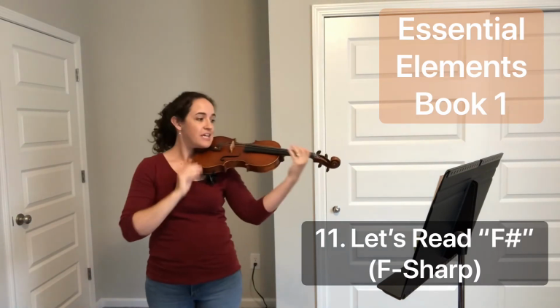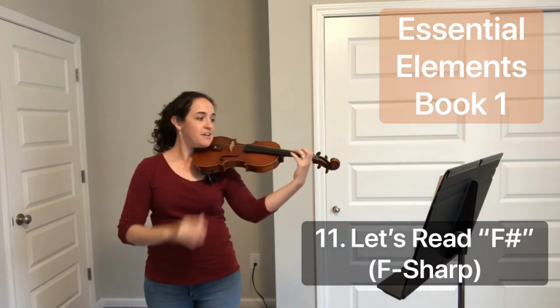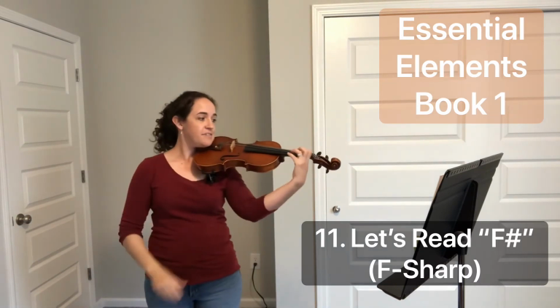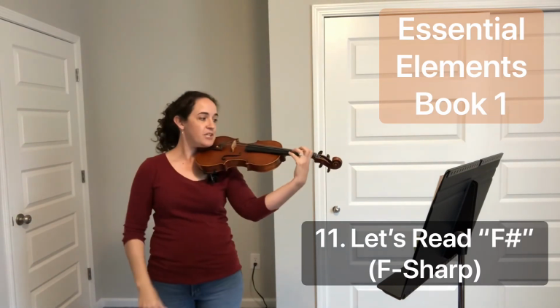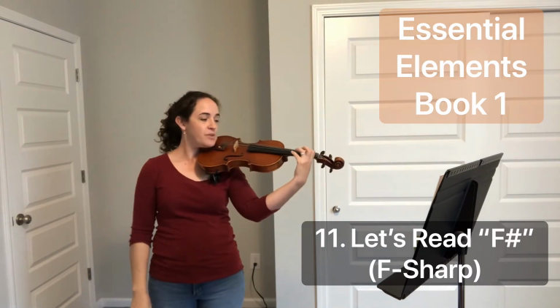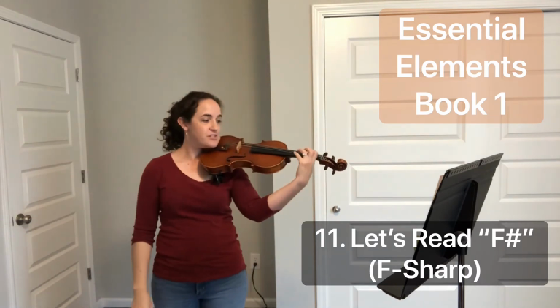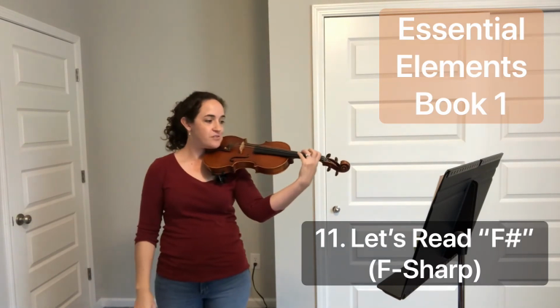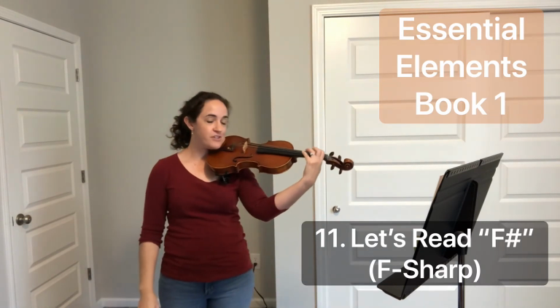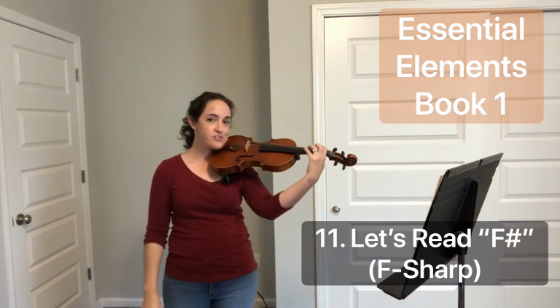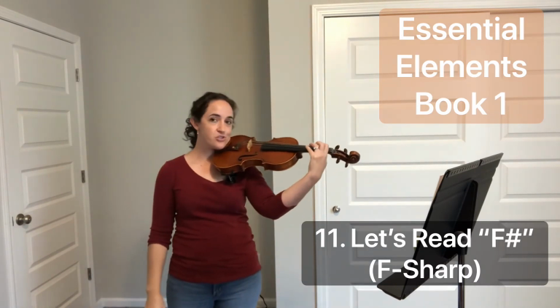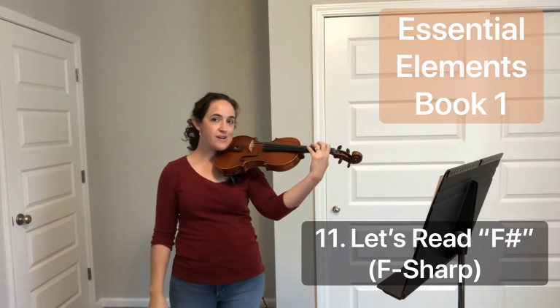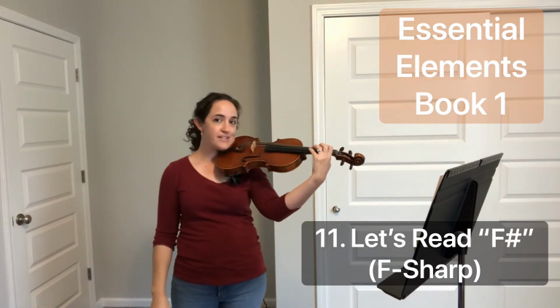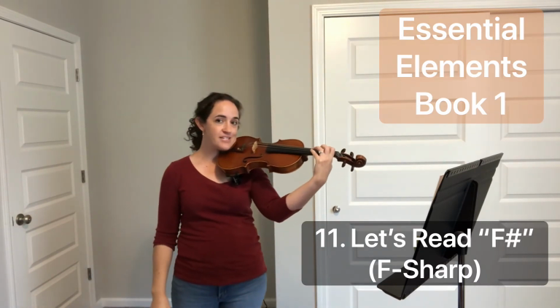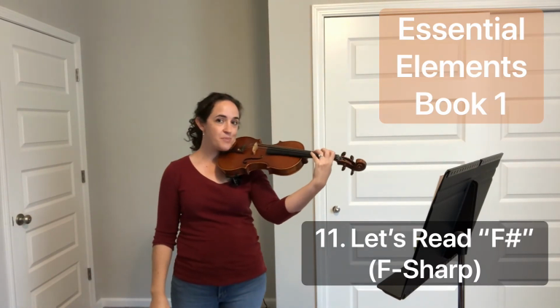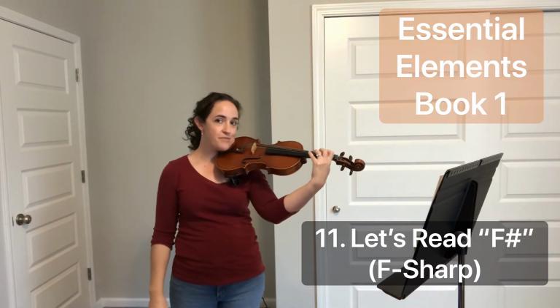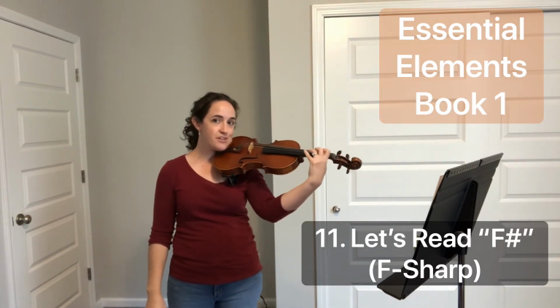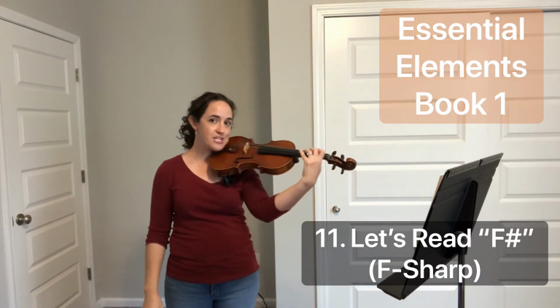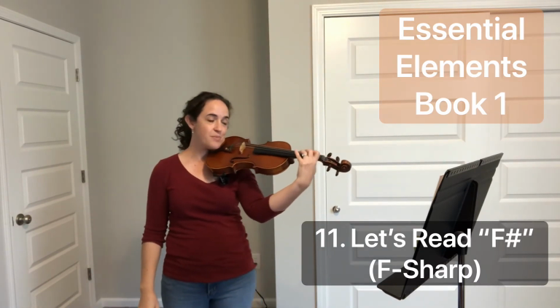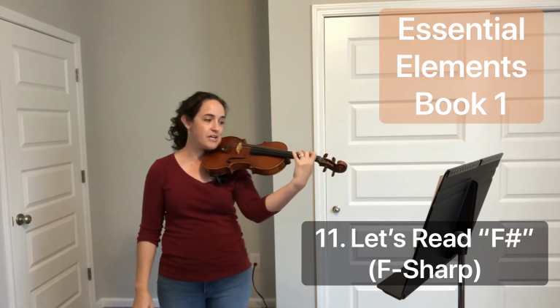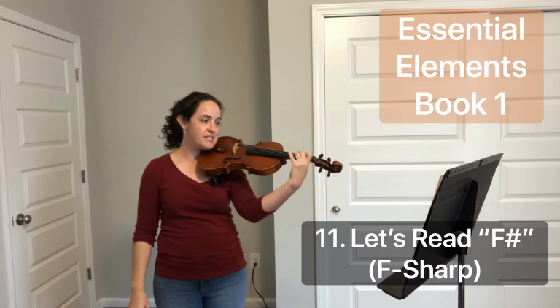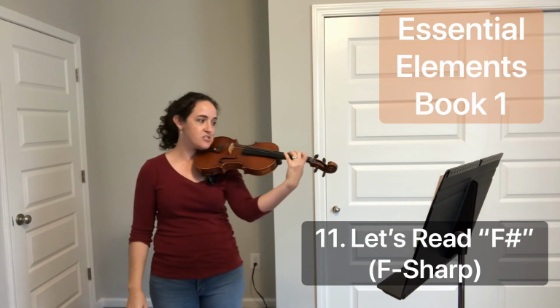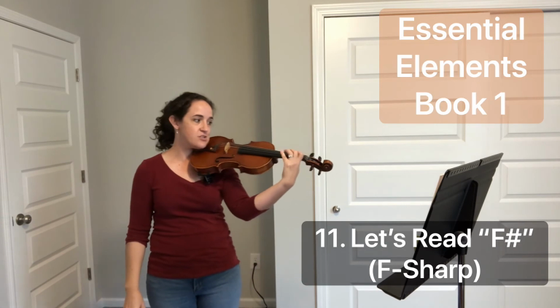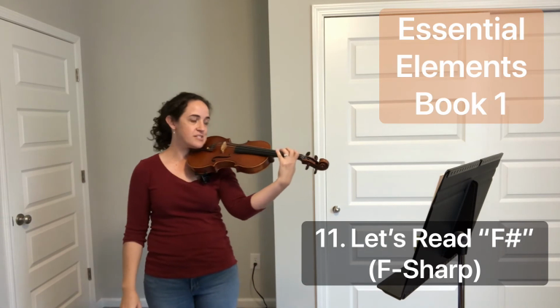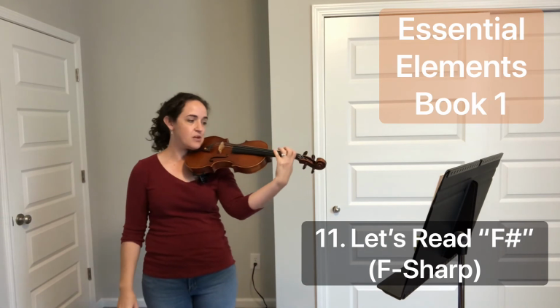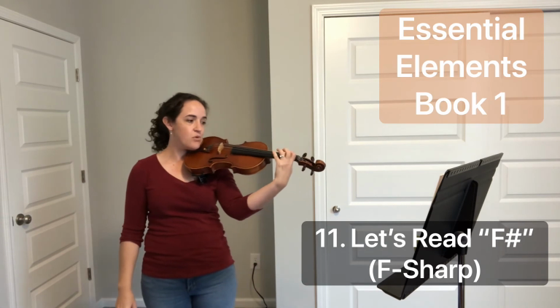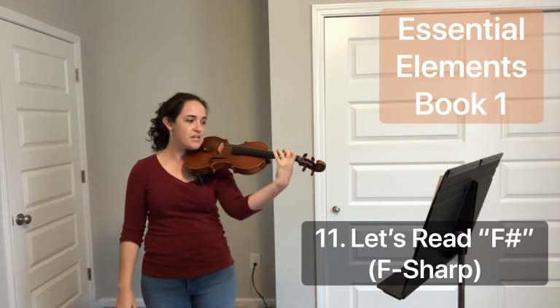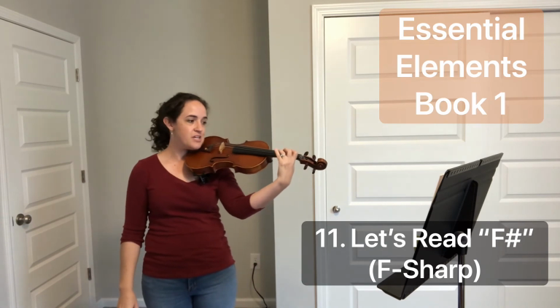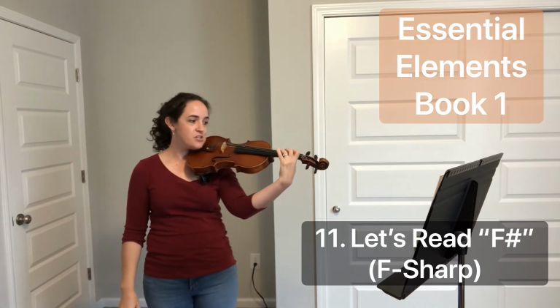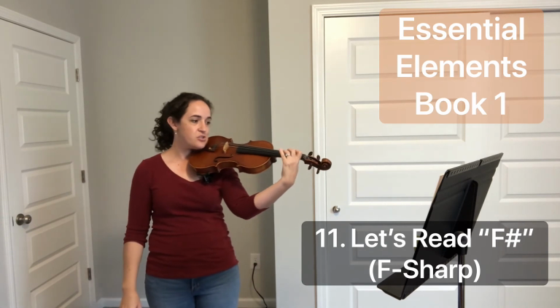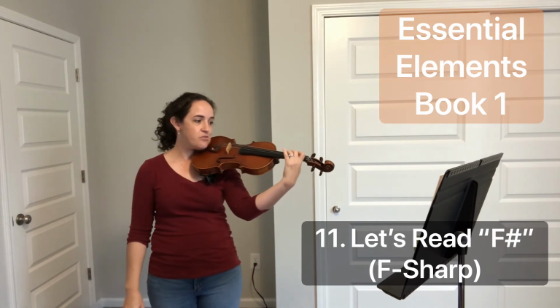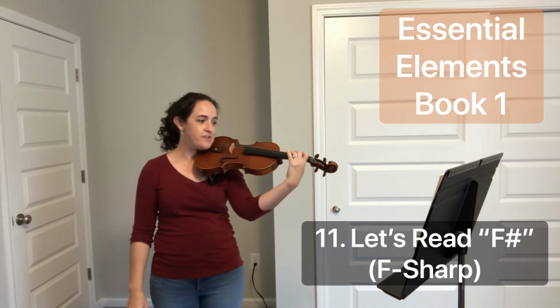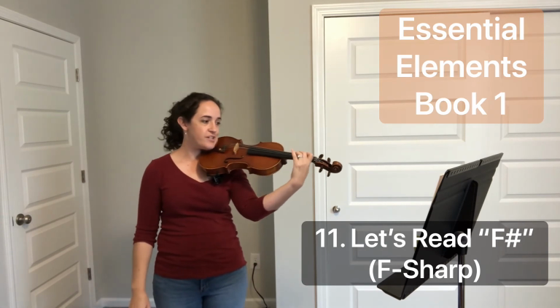Carefully placing your fingers directly on top of the finger tape on the D-string set. One, two fingers.